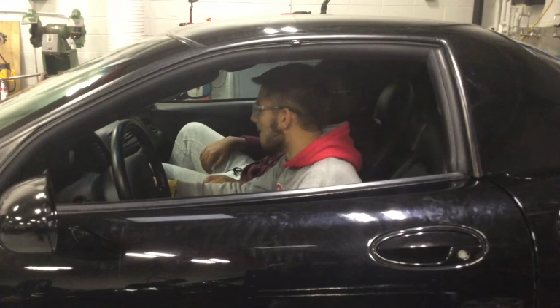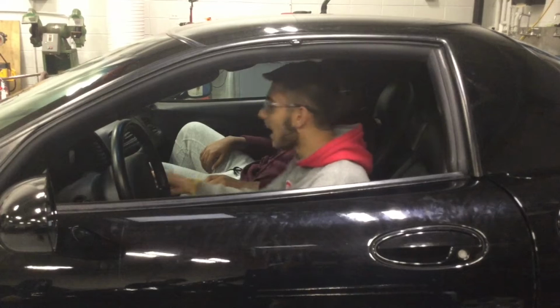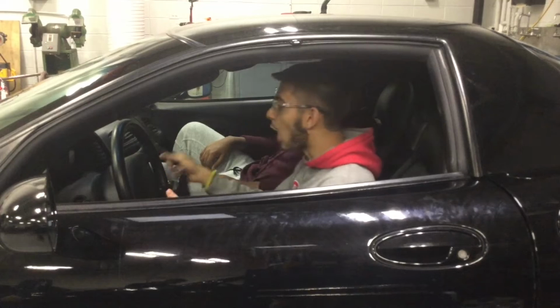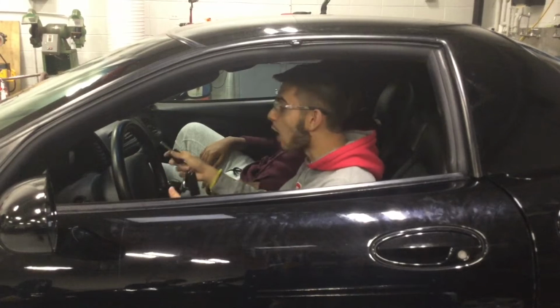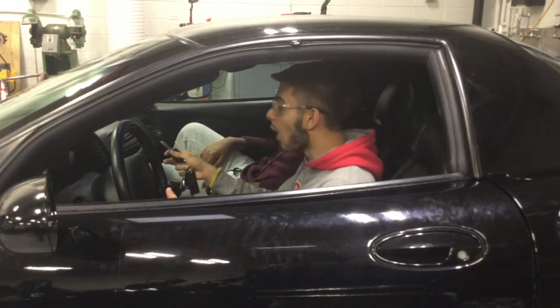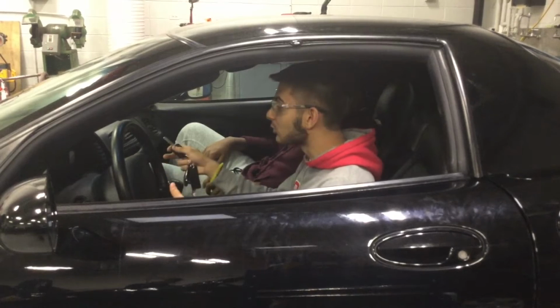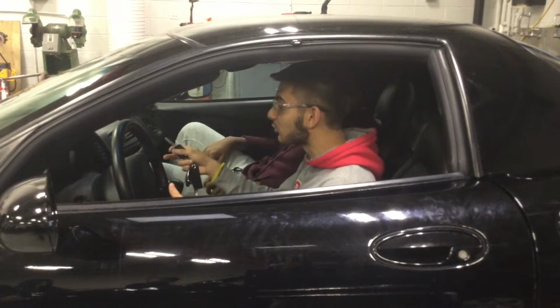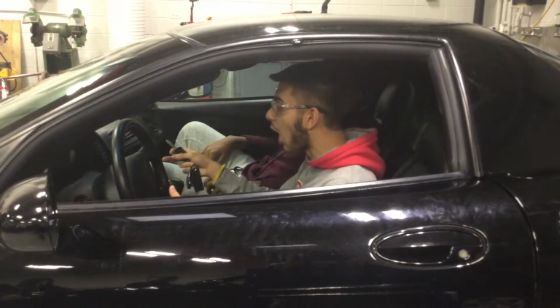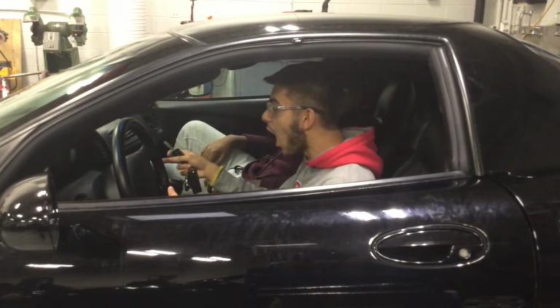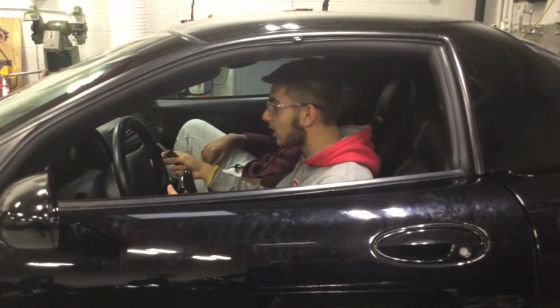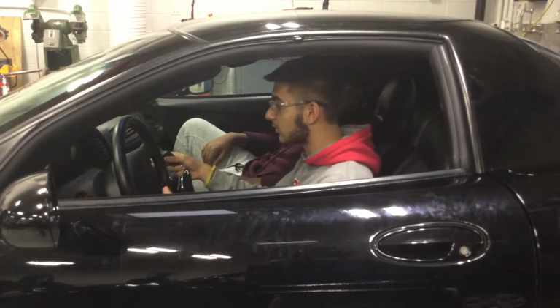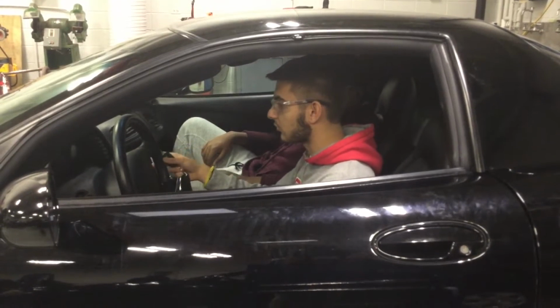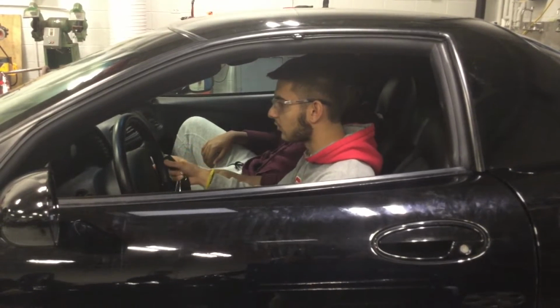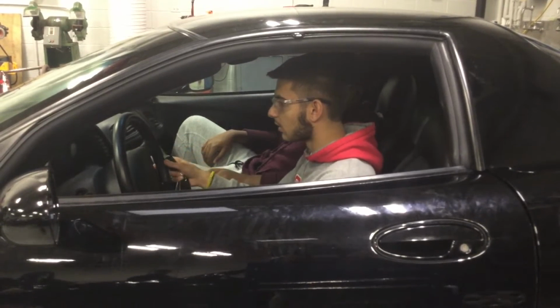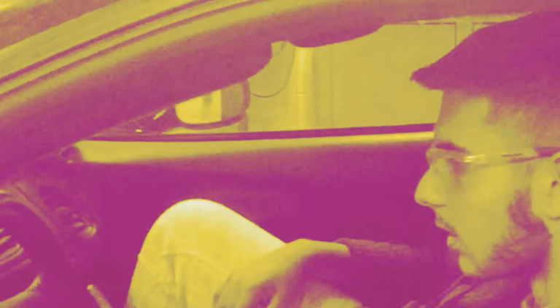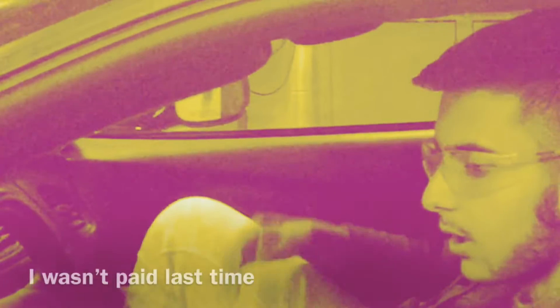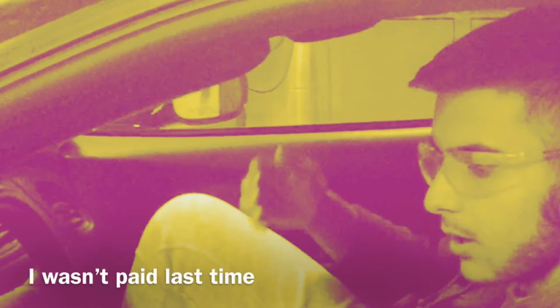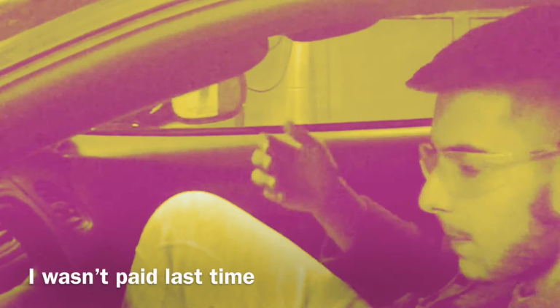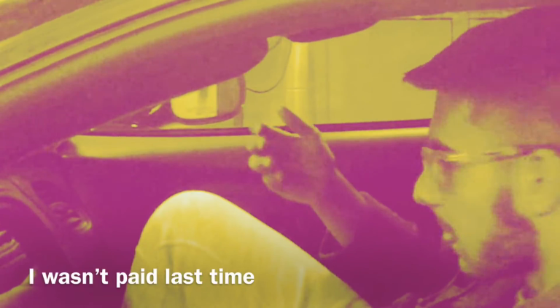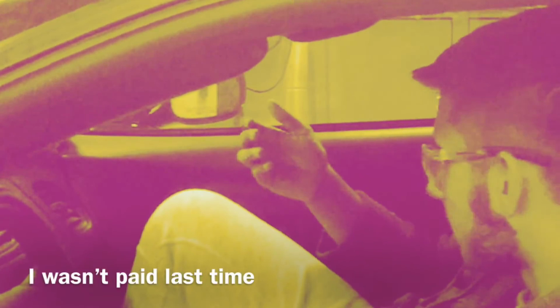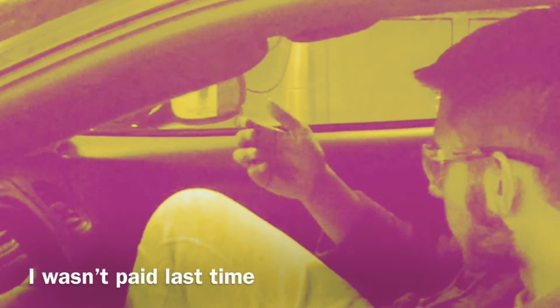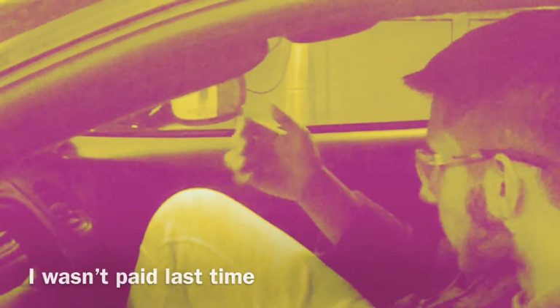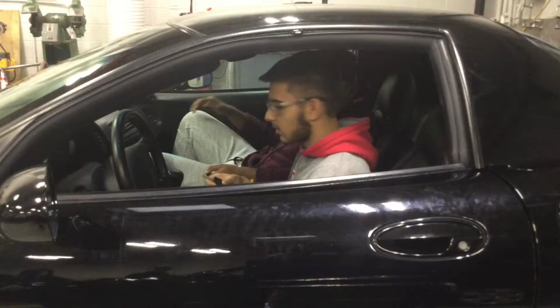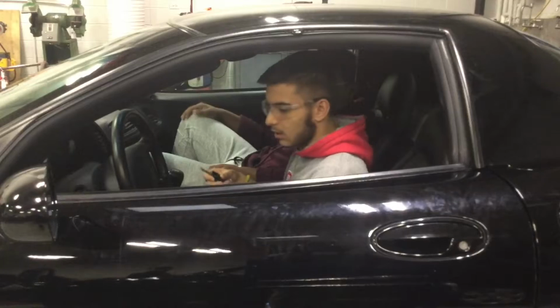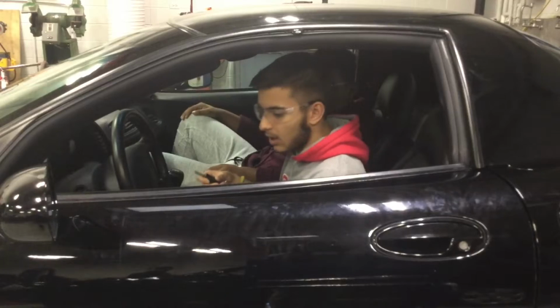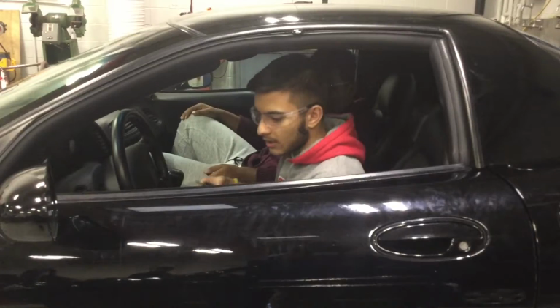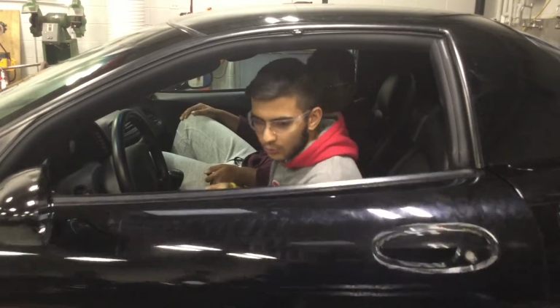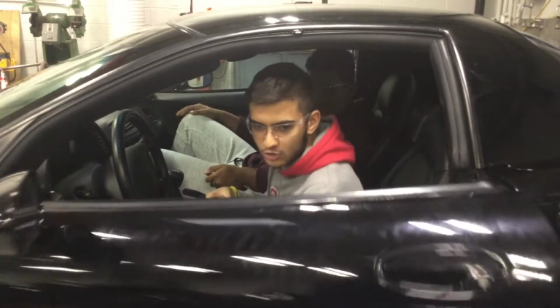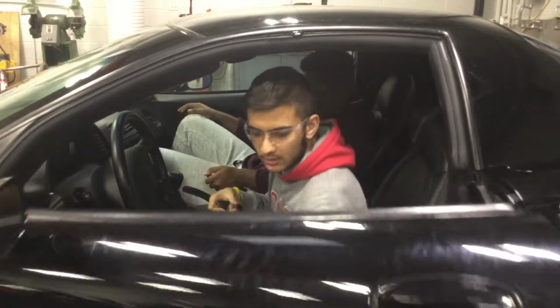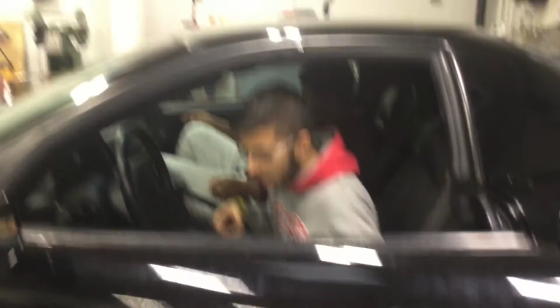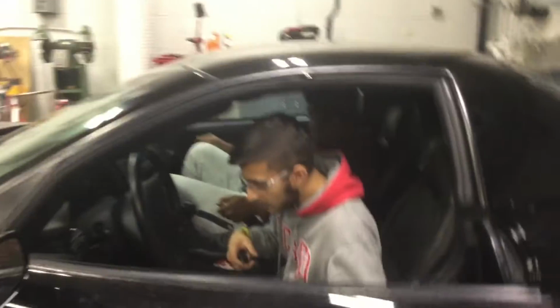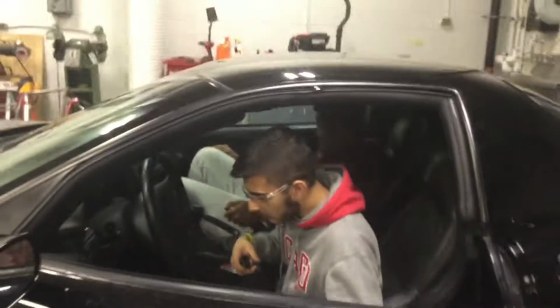My car won't start! Gotta check the batteries. Alright, let's go check the batteries.